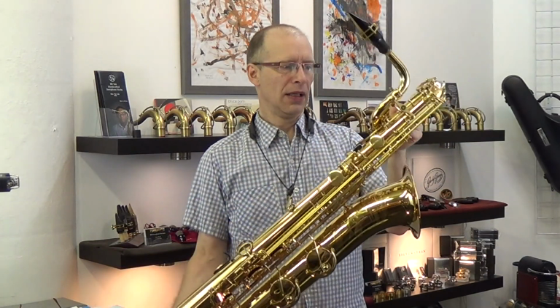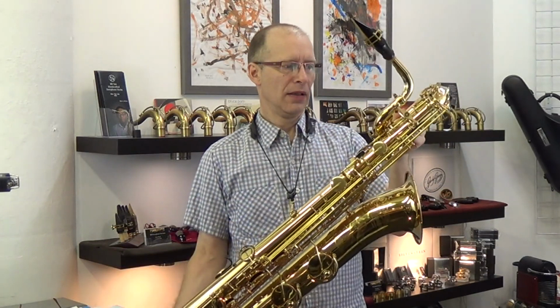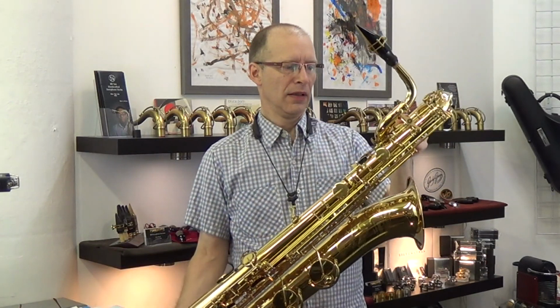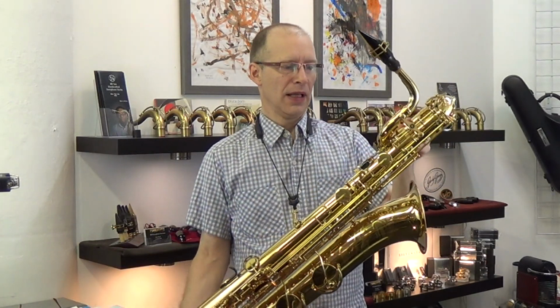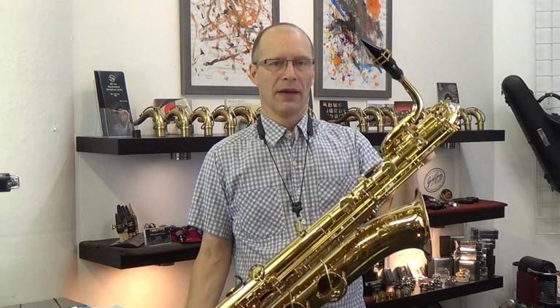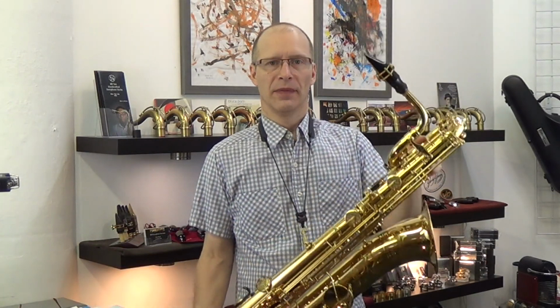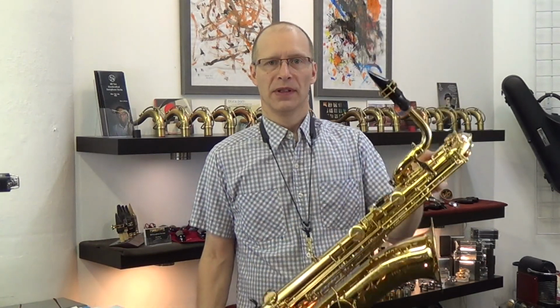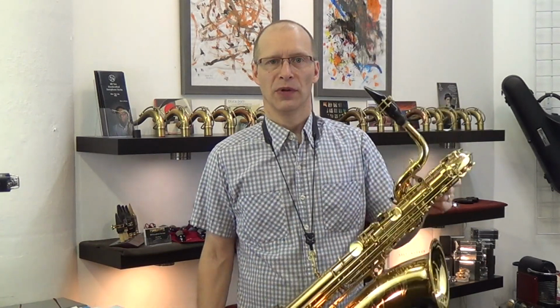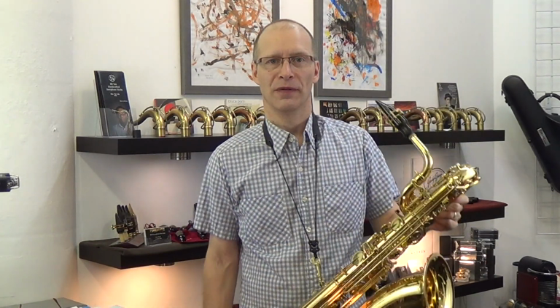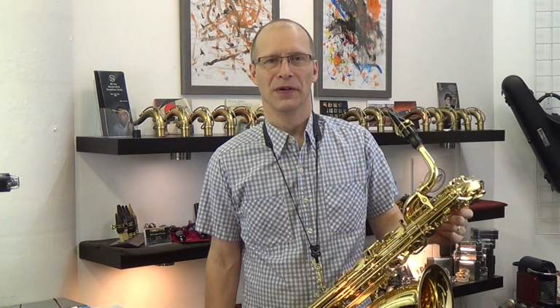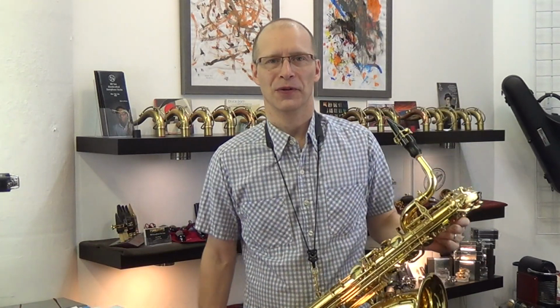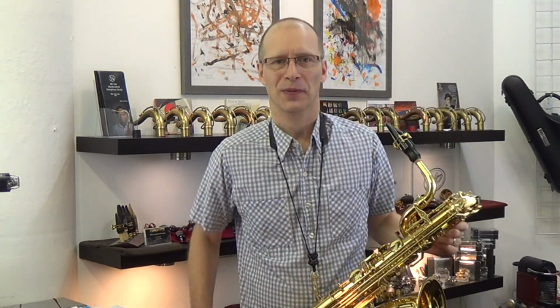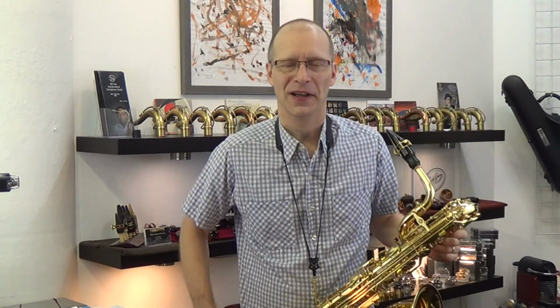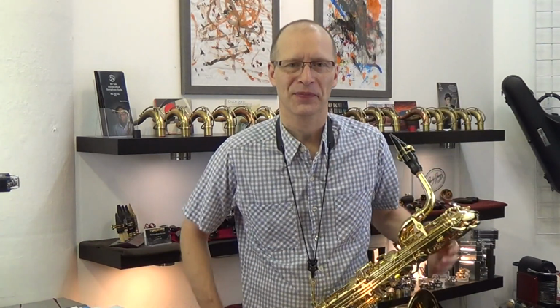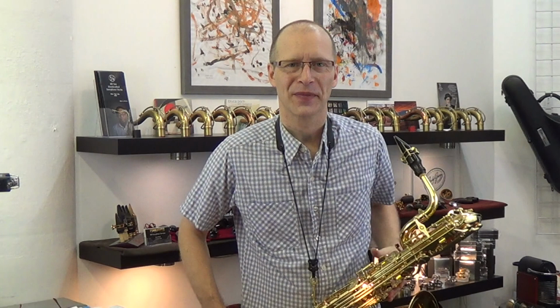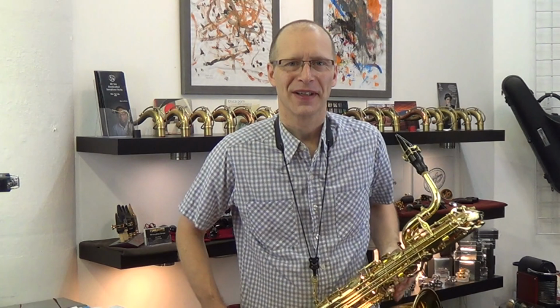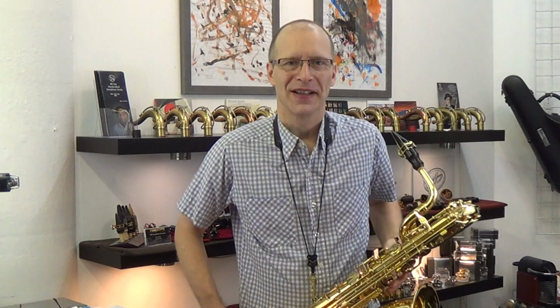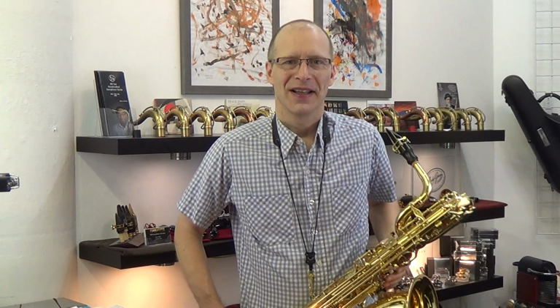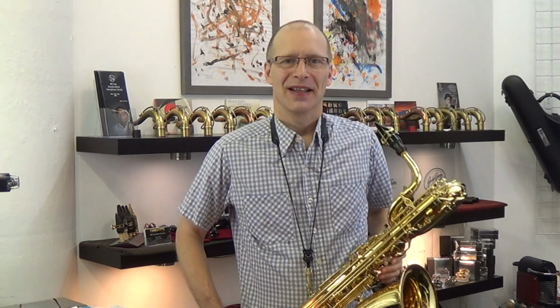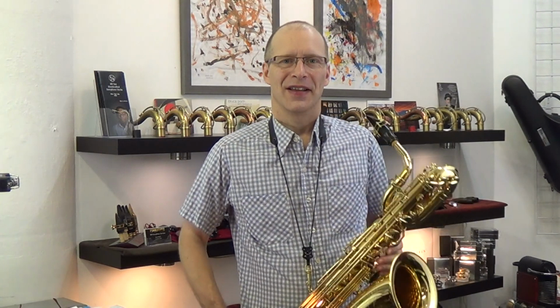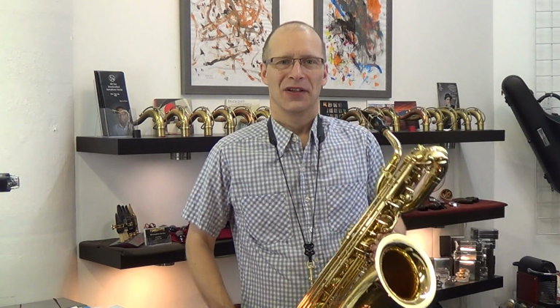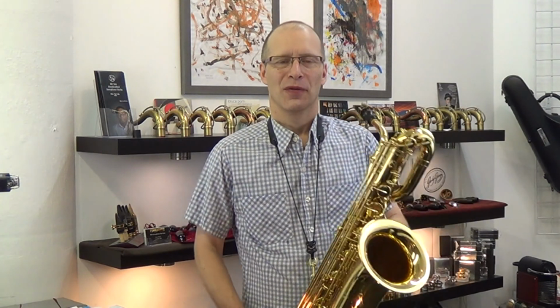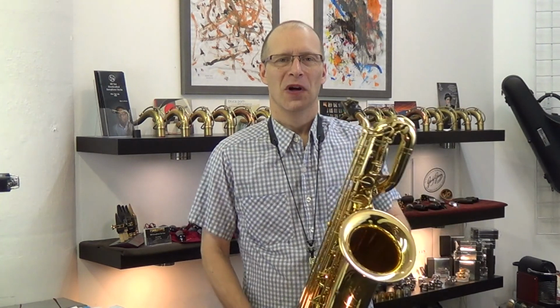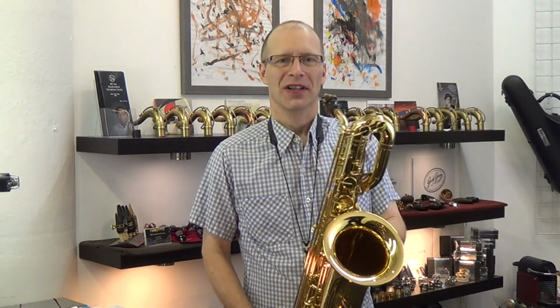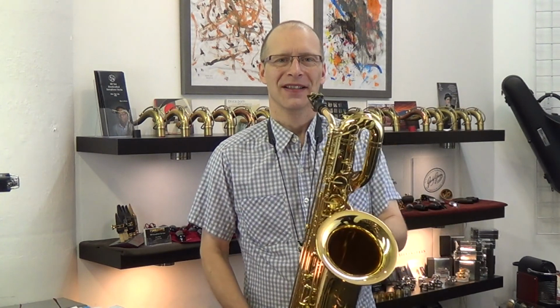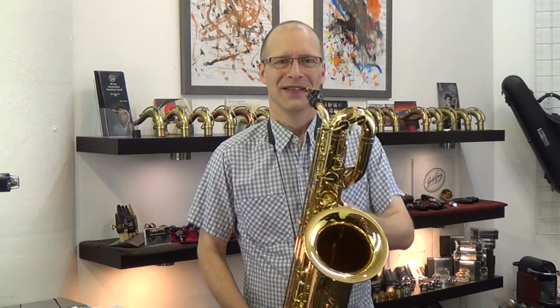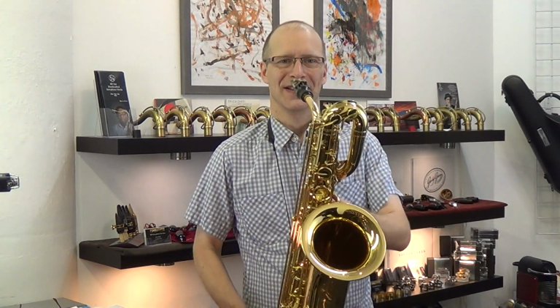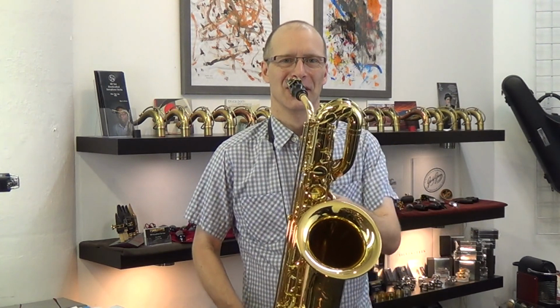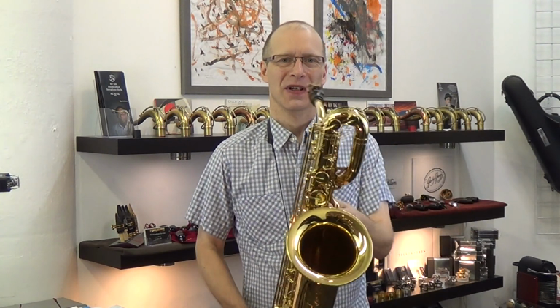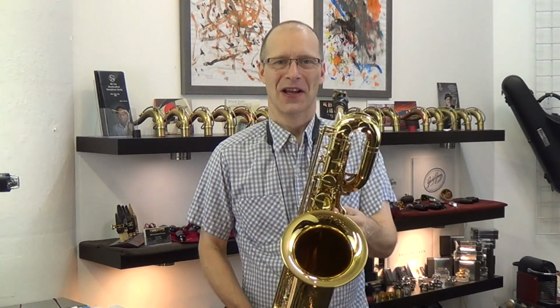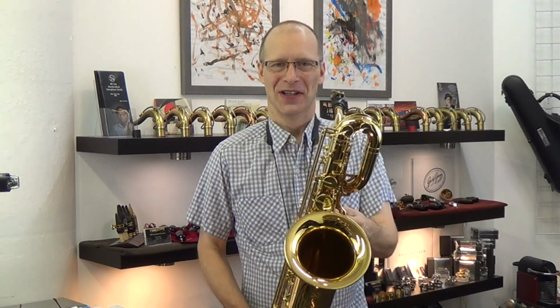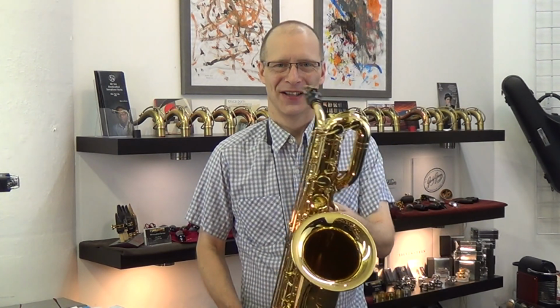And yeah, it's a real fun horn to play. Thank you for watching. This is what it sounds like.